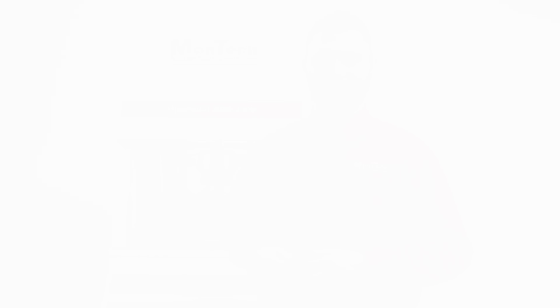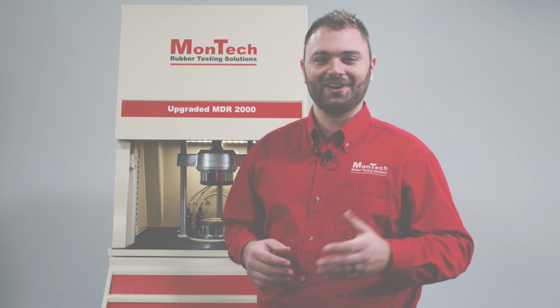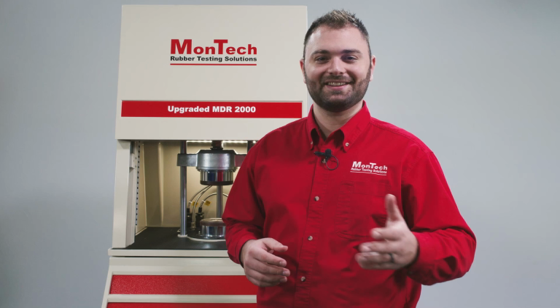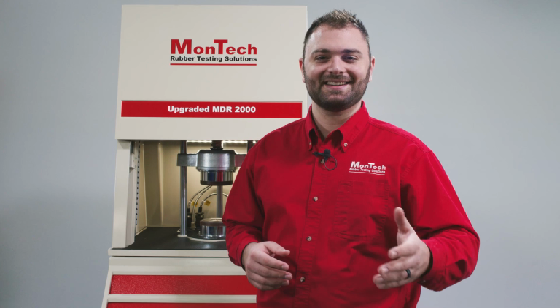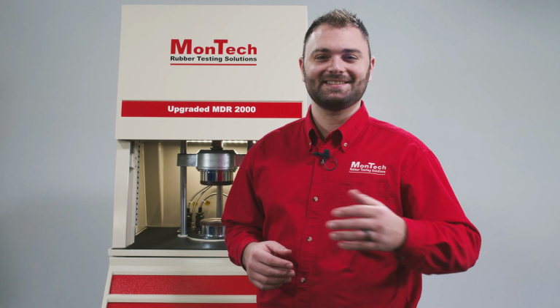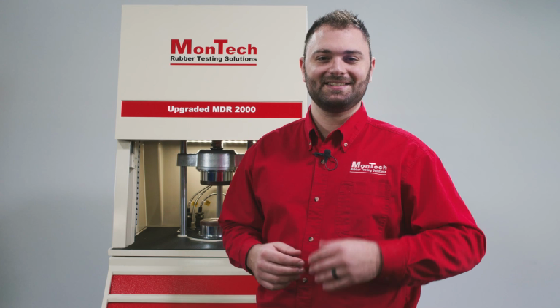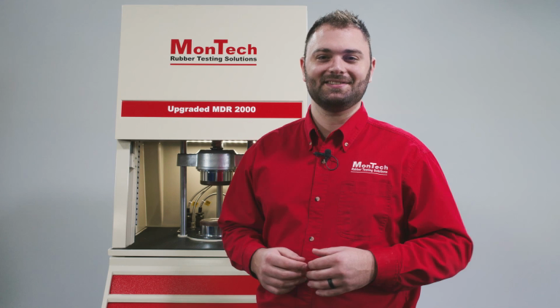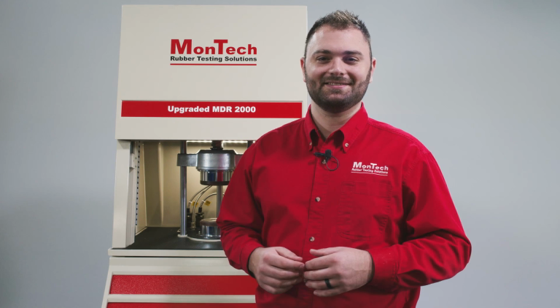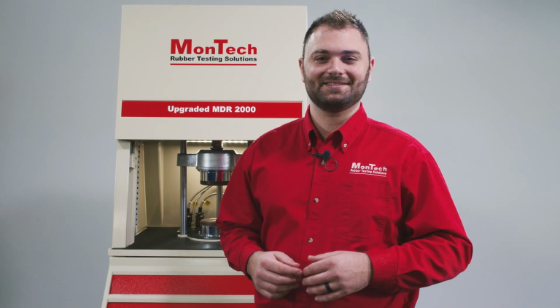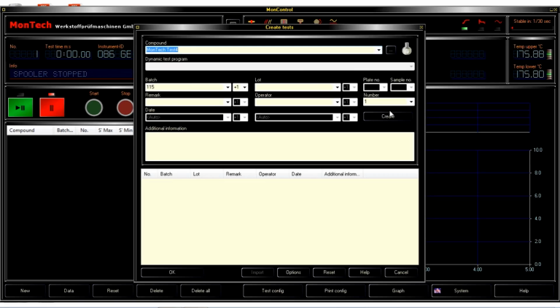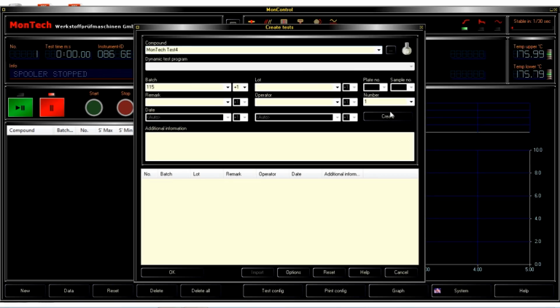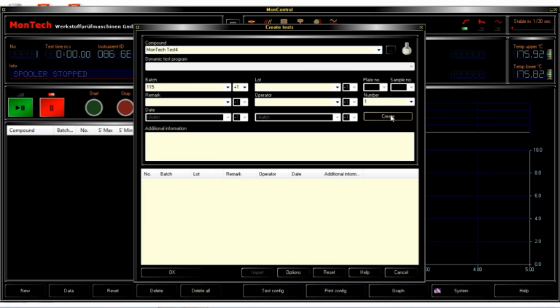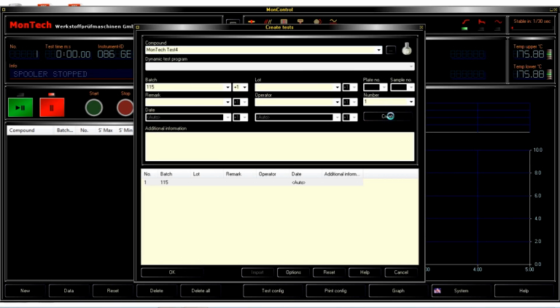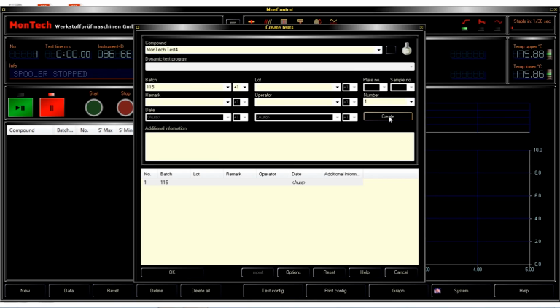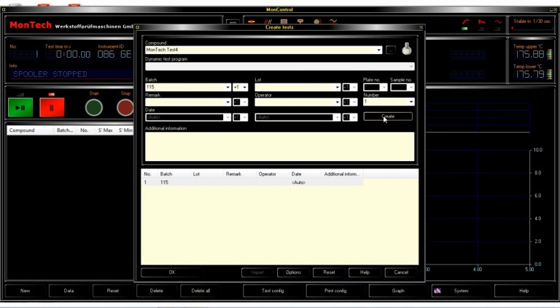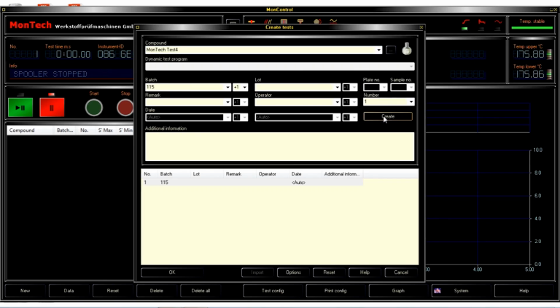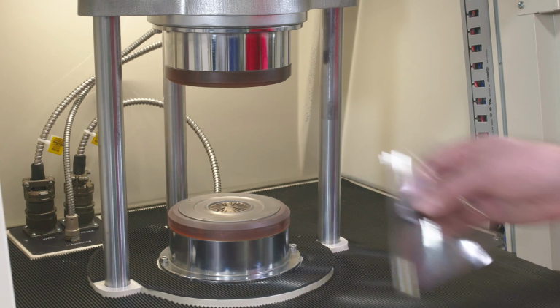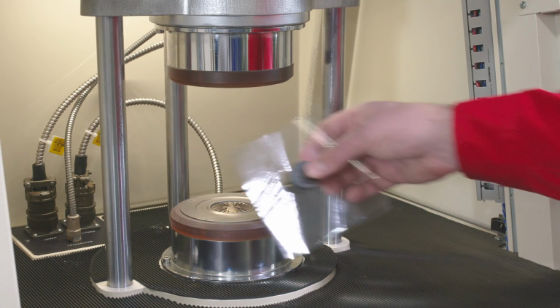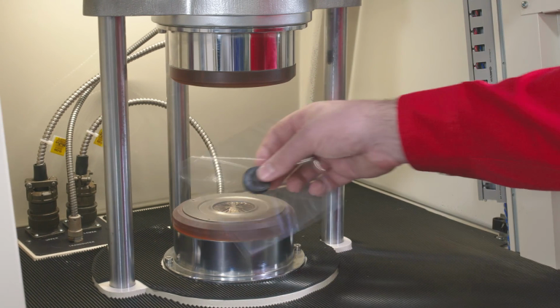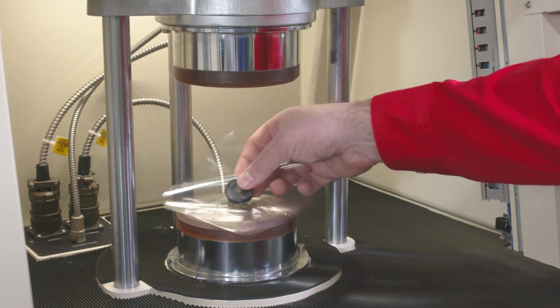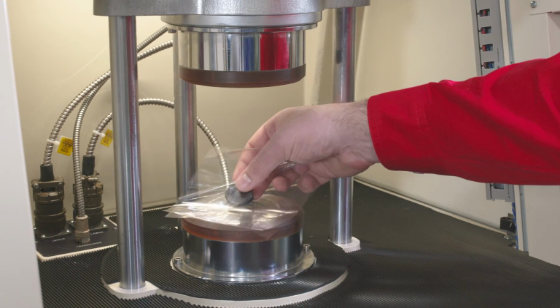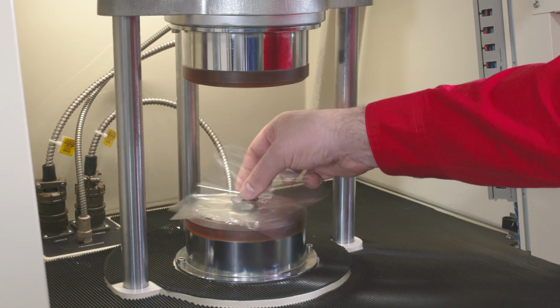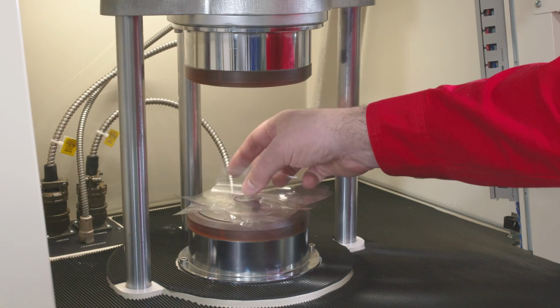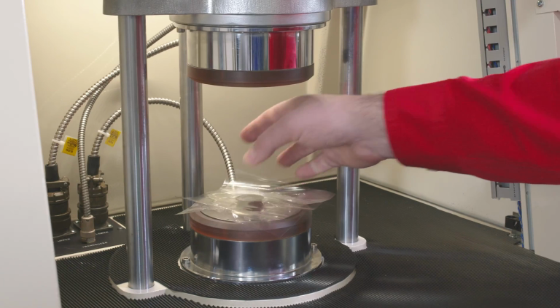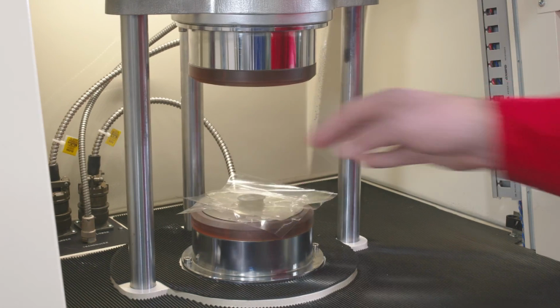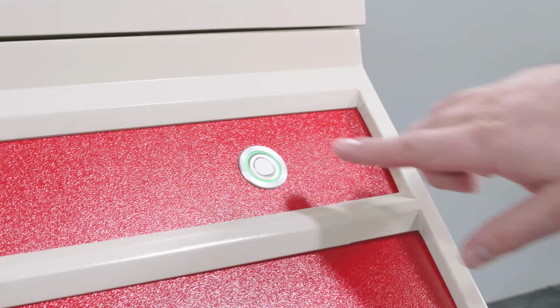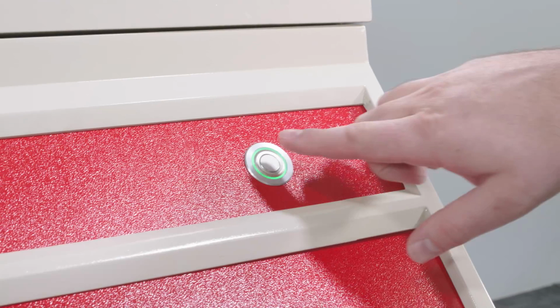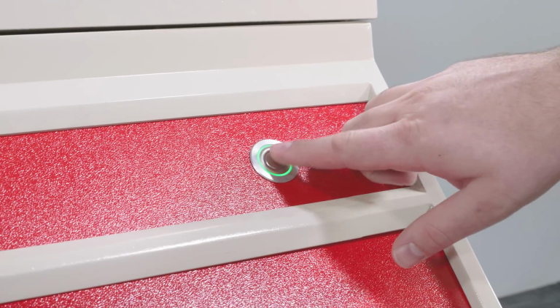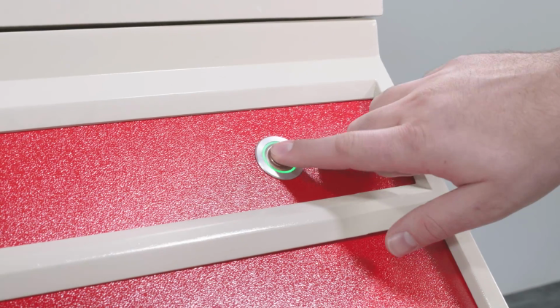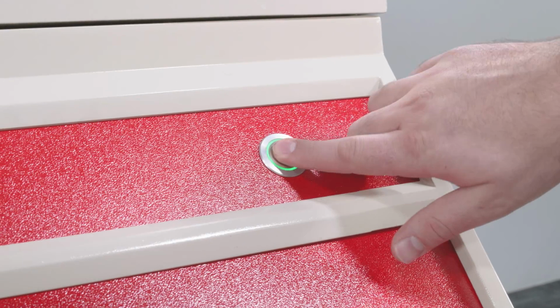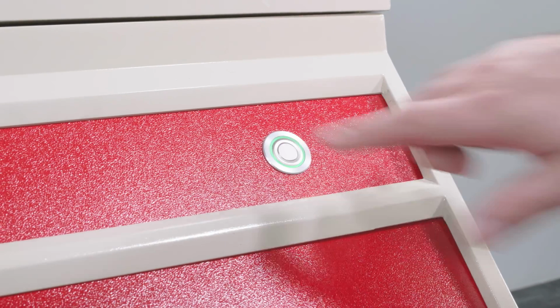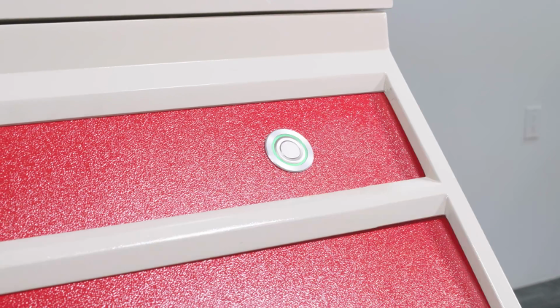Running a test is easy. Simply cue the test, load the compound and press the start button.